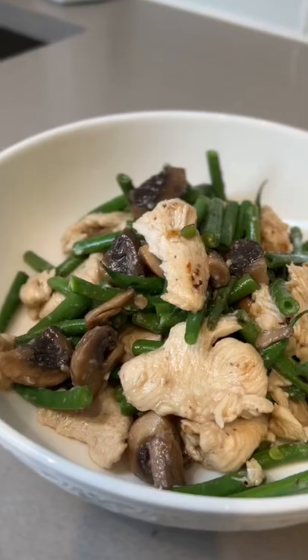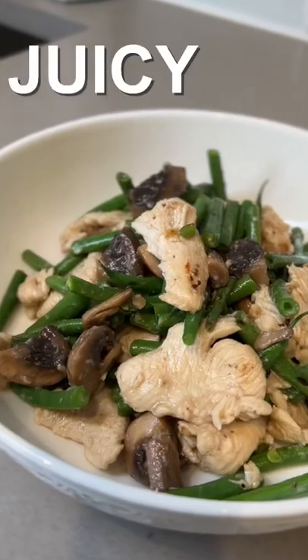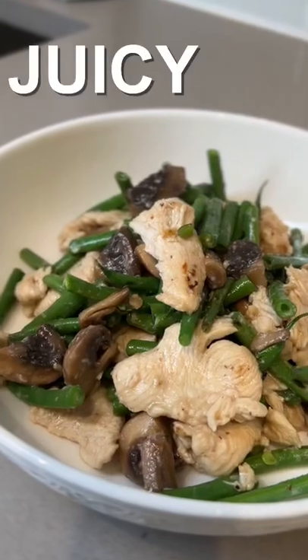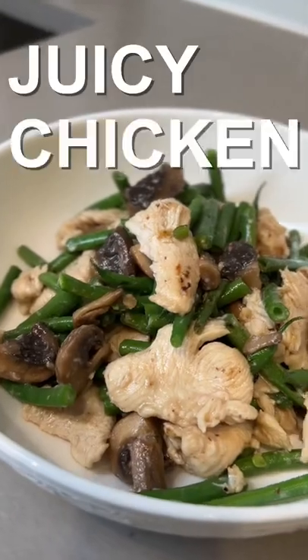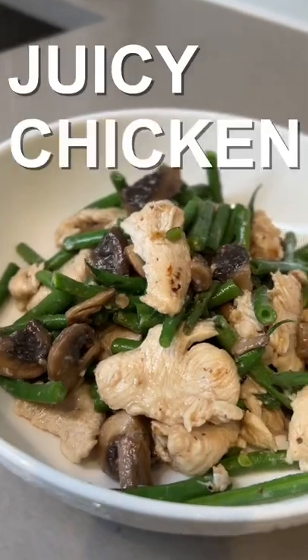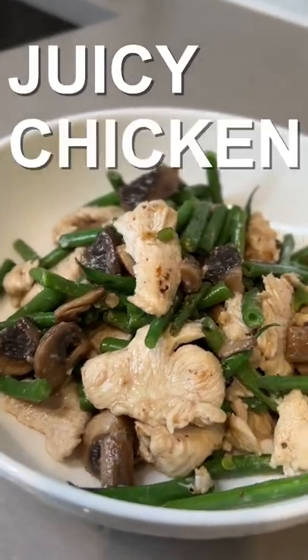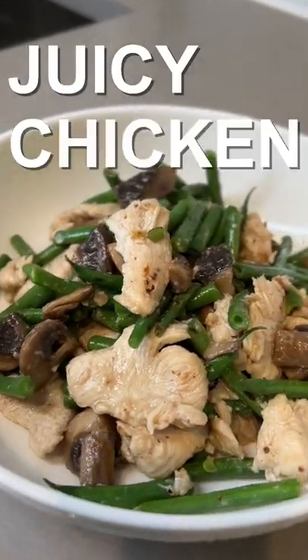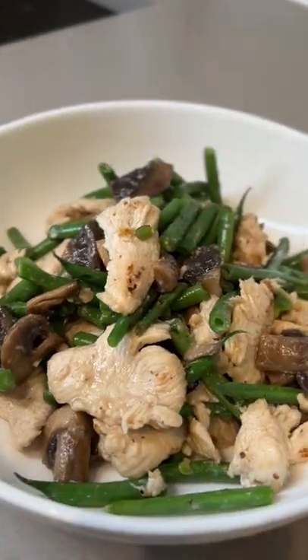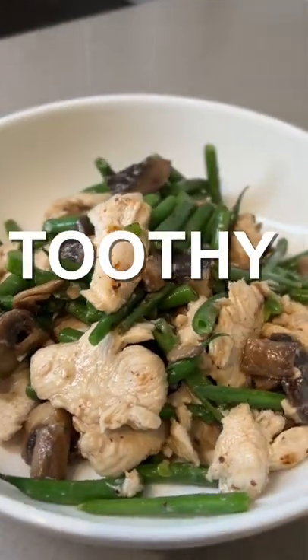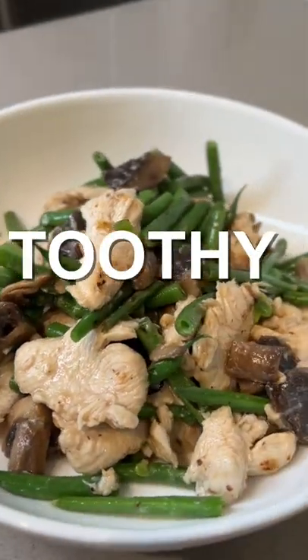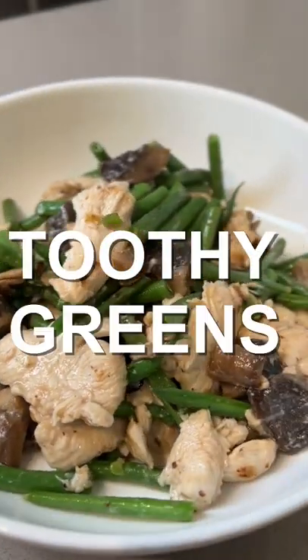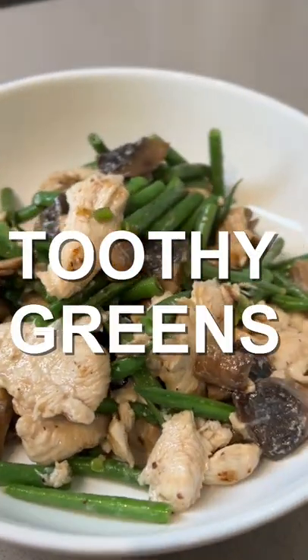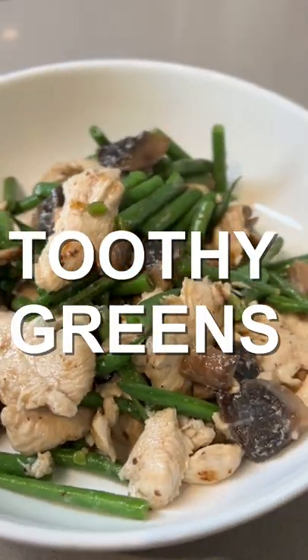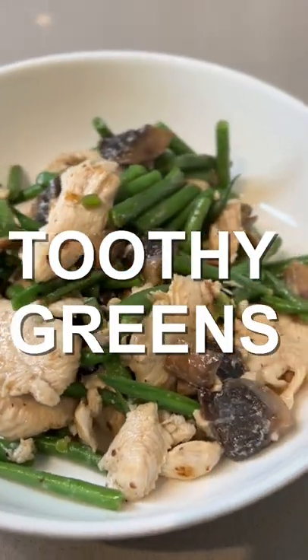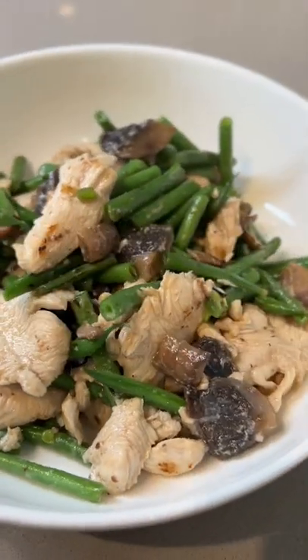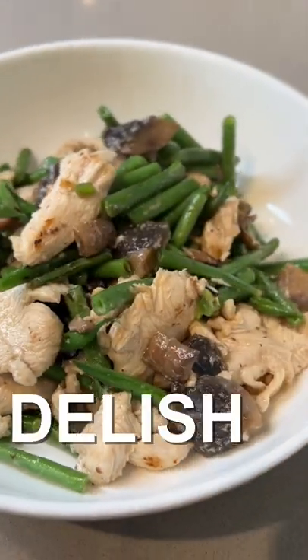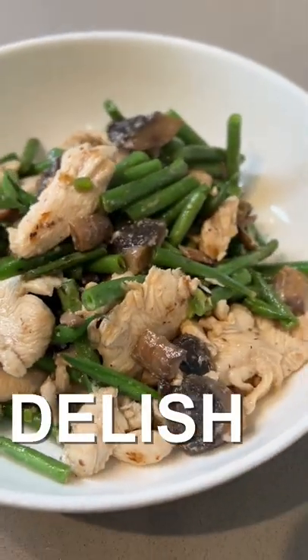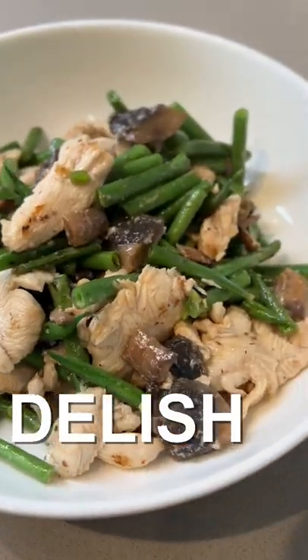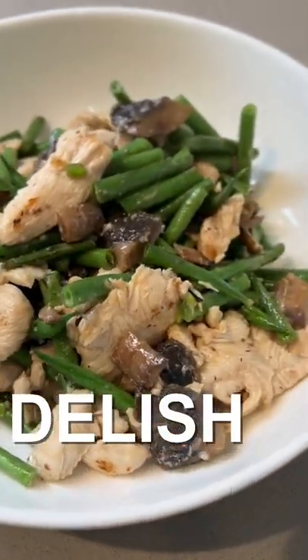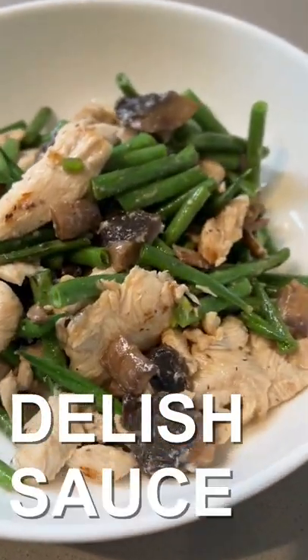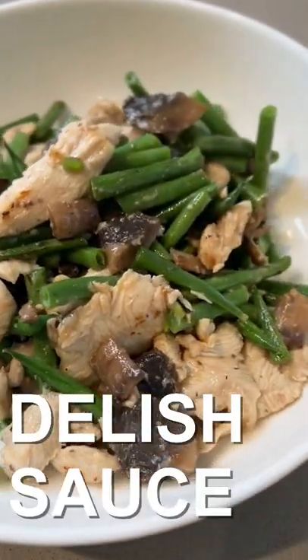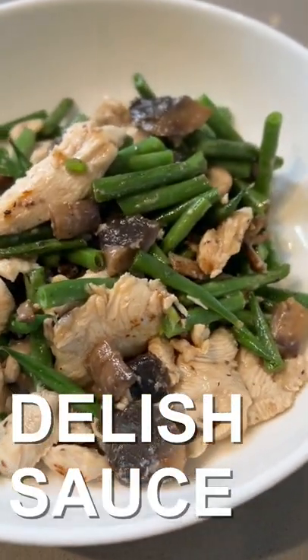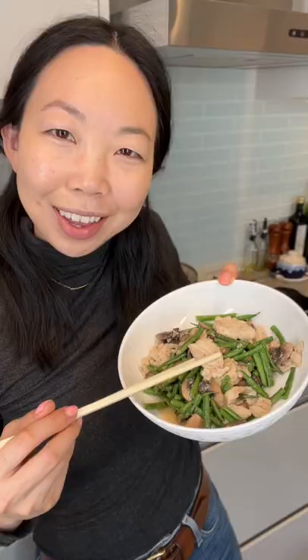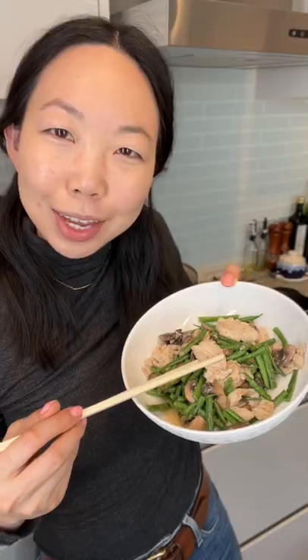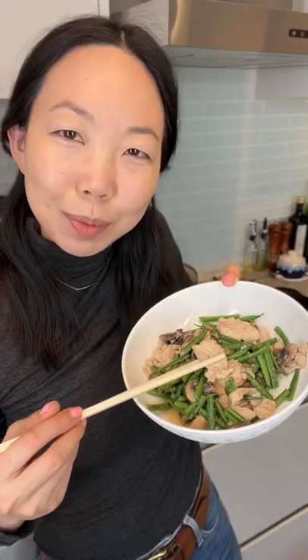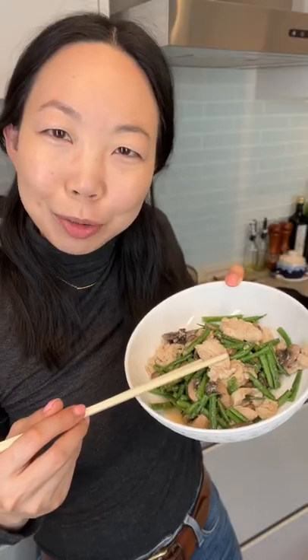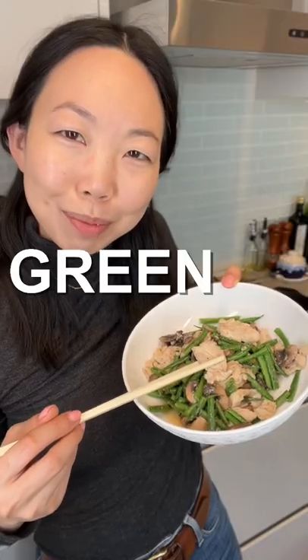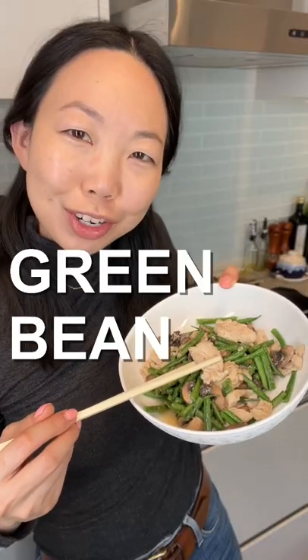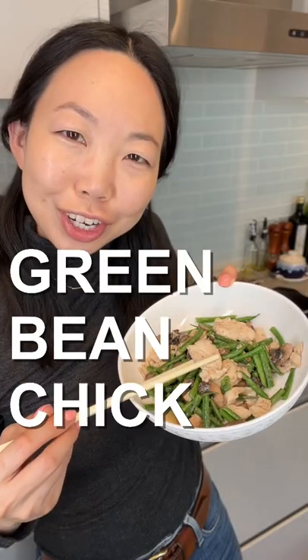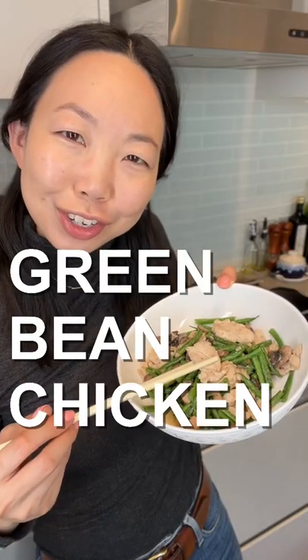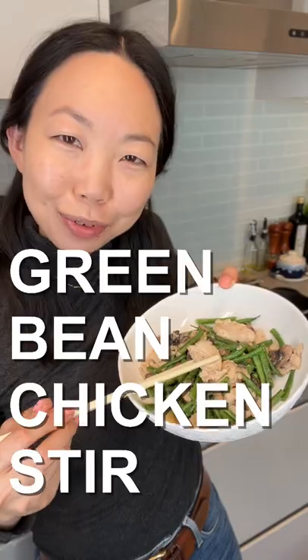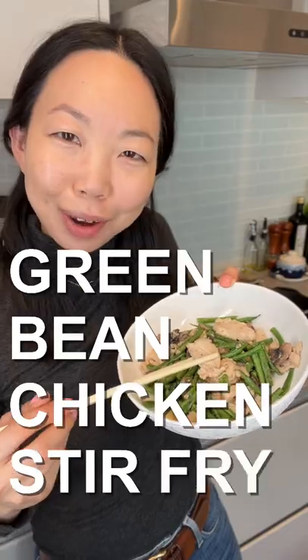Juicy chicken, toothy greens, and a delicious sauce. It's my green bean chicken stir fry.